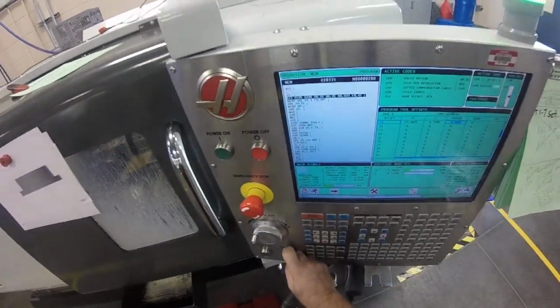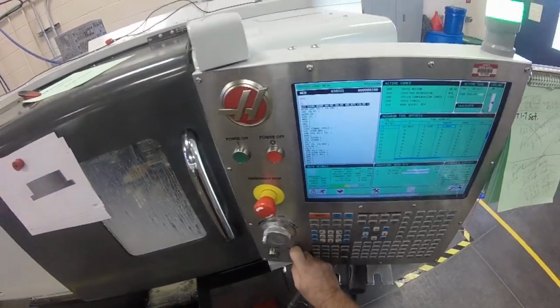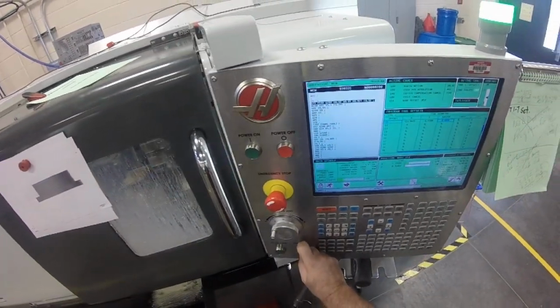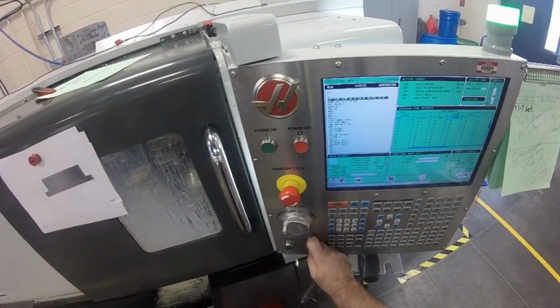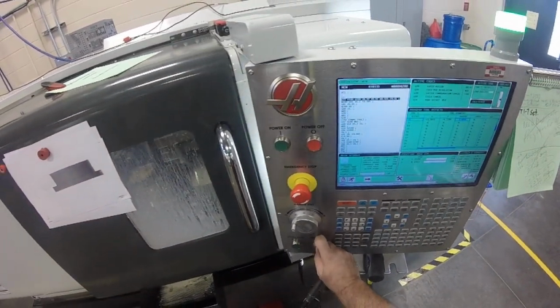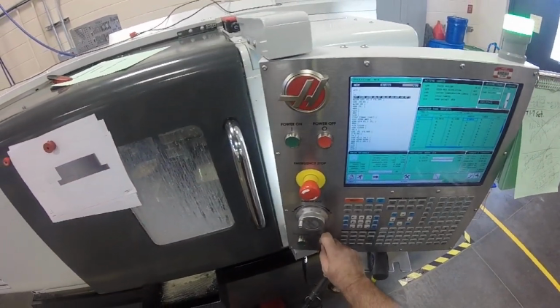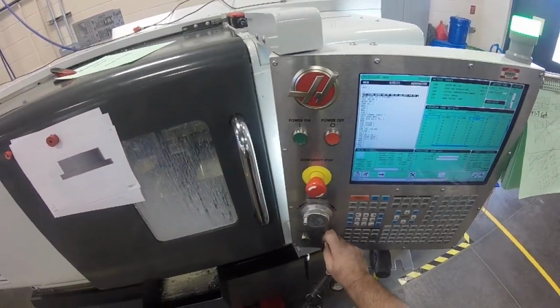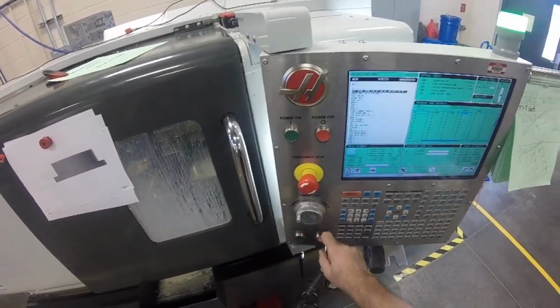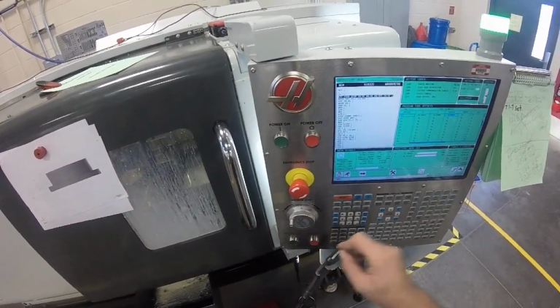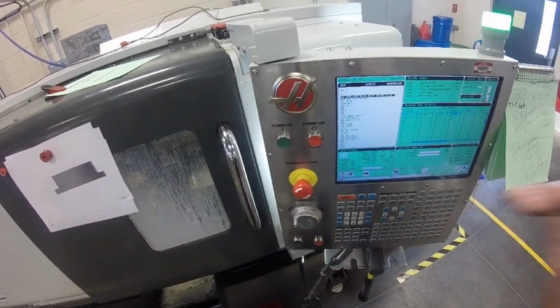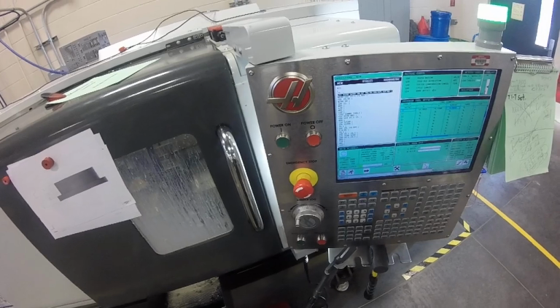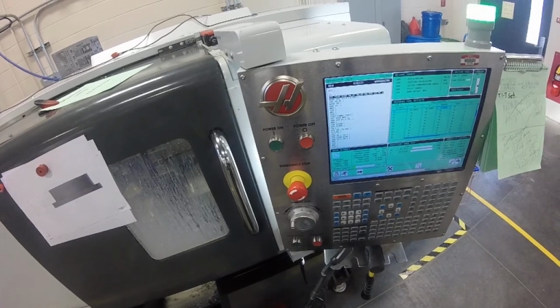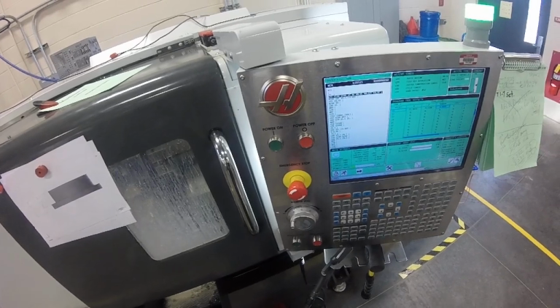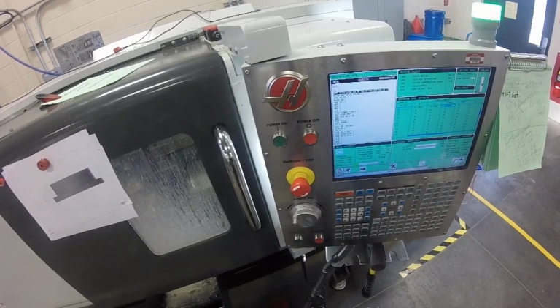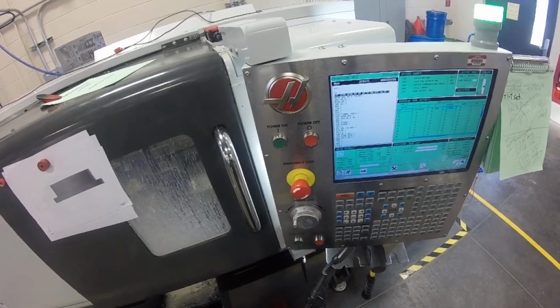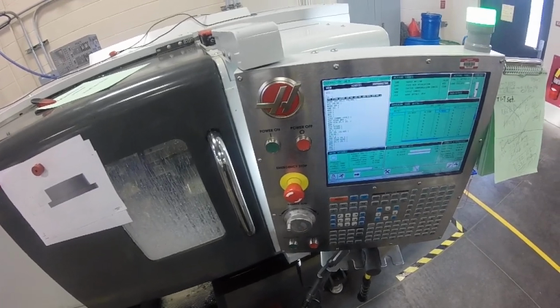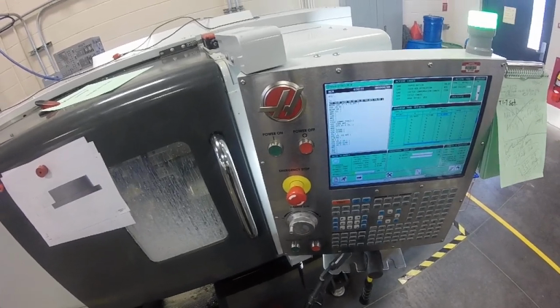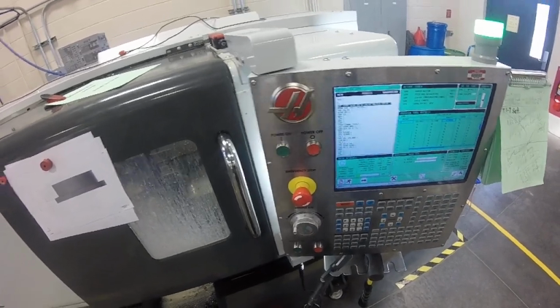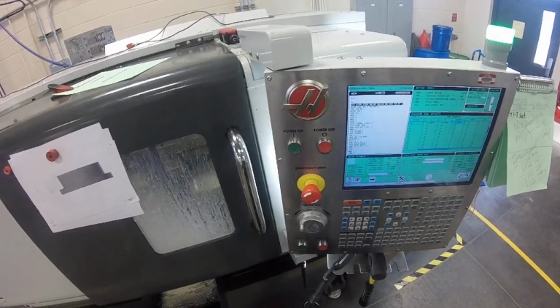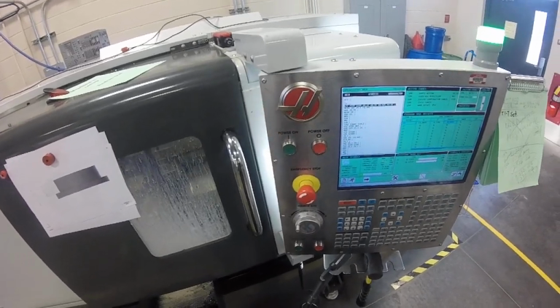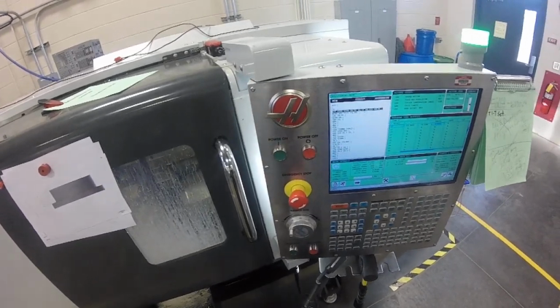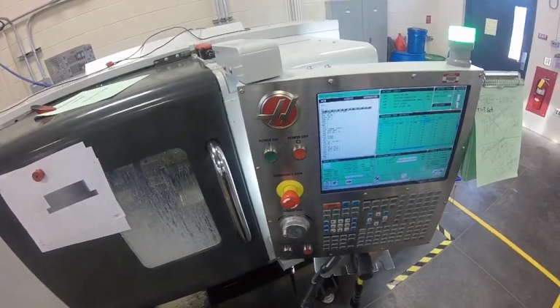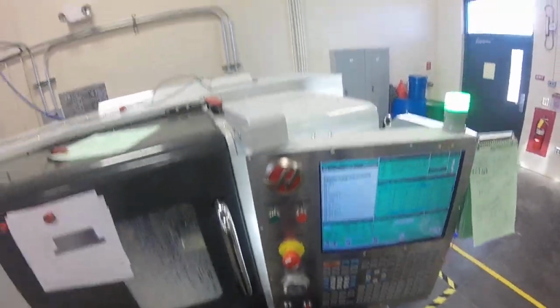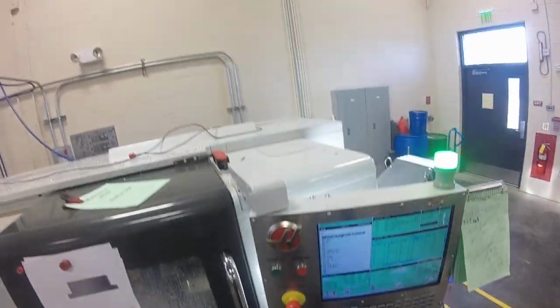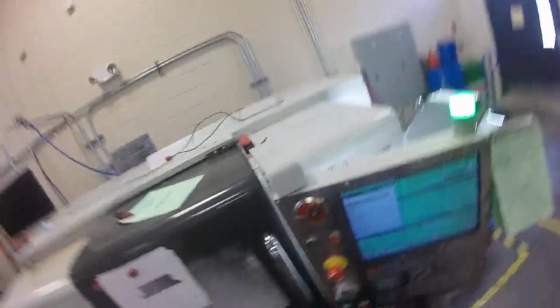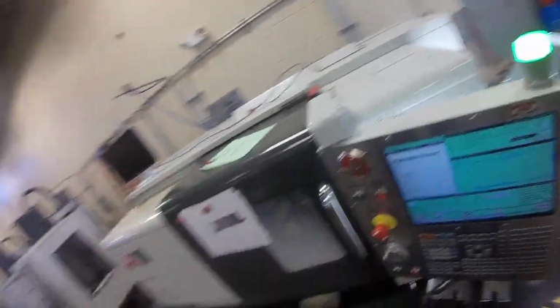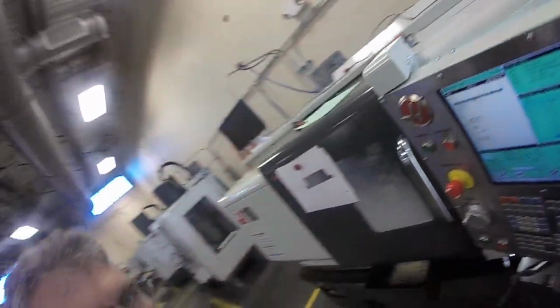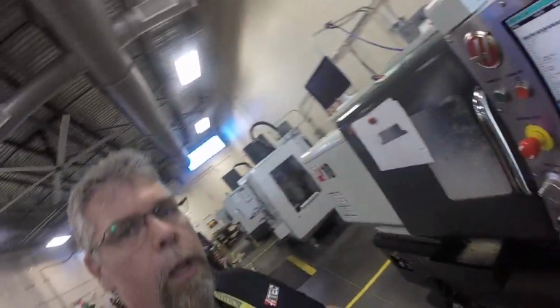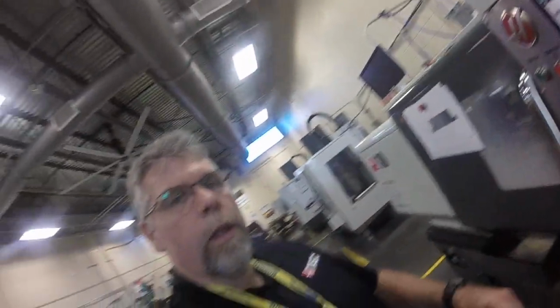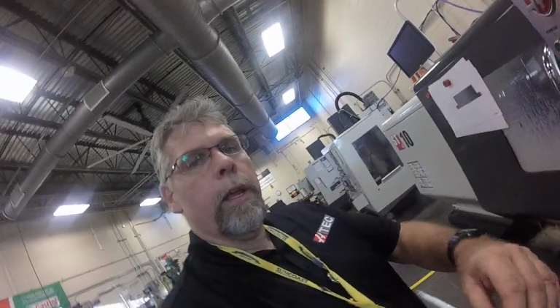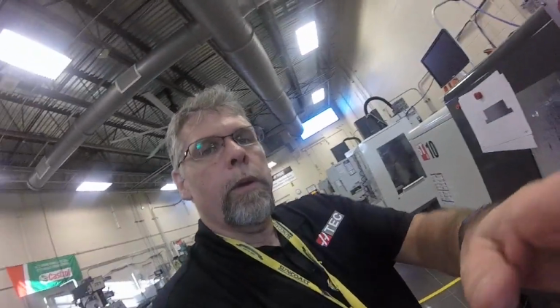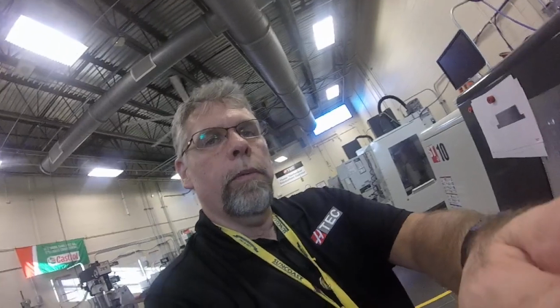We're at 460 — we're getting there. I'm just going to take a break for a minute and bring you back when I get near the end. Thank you.